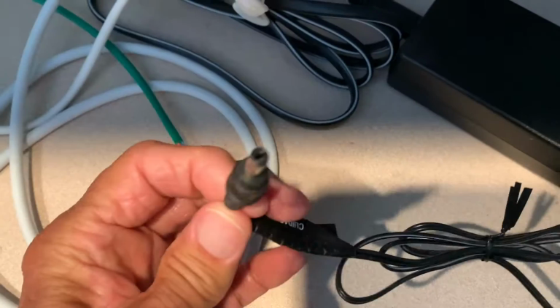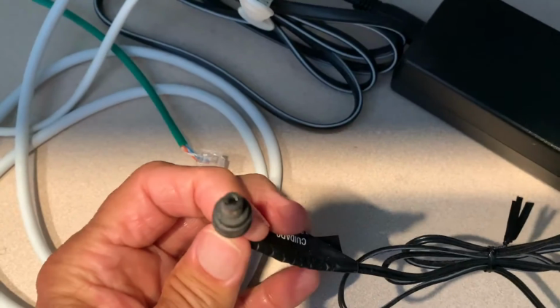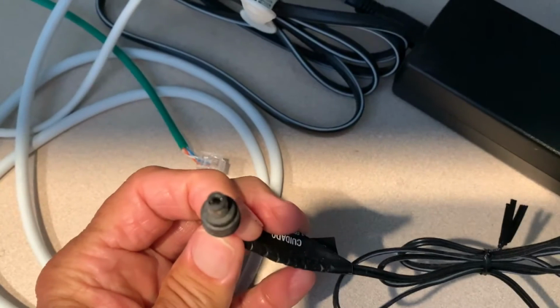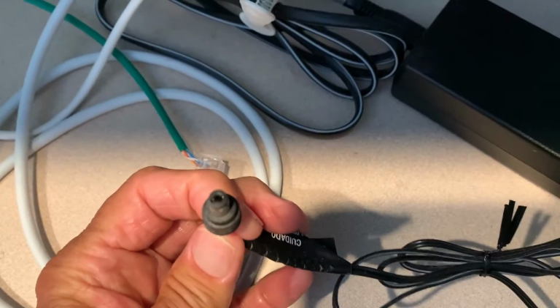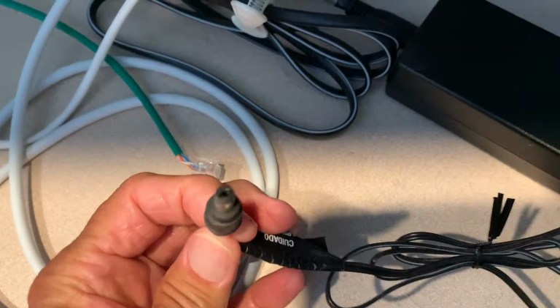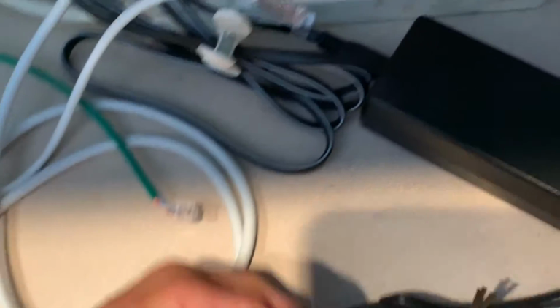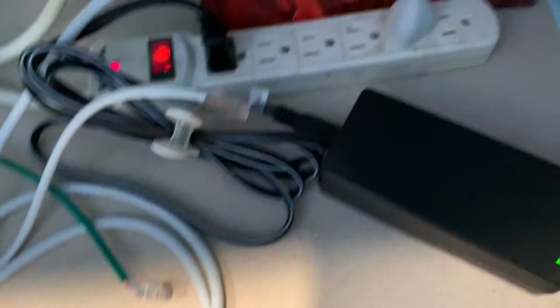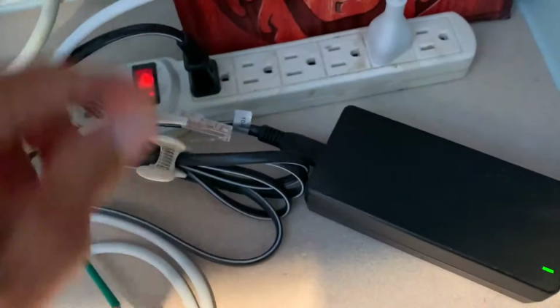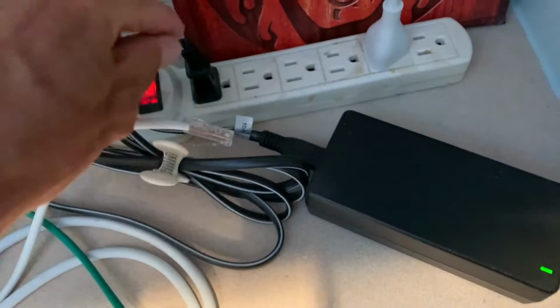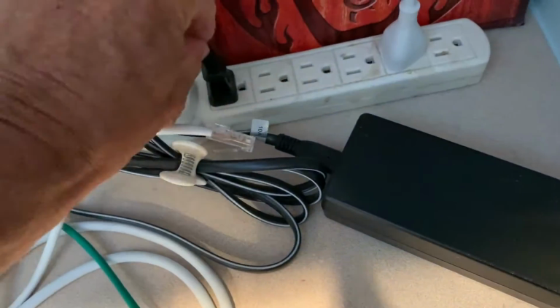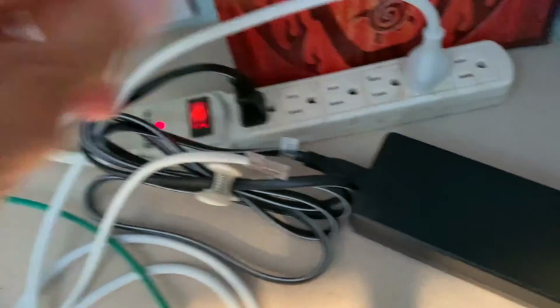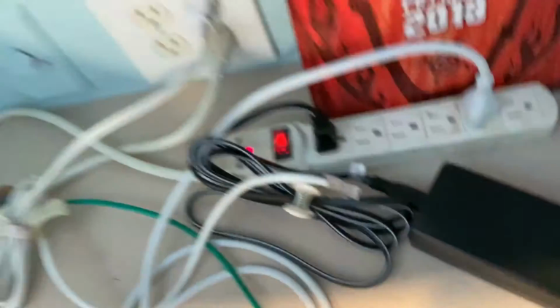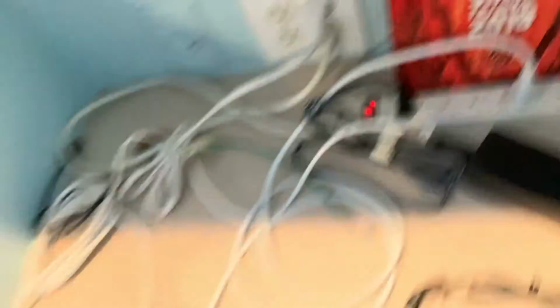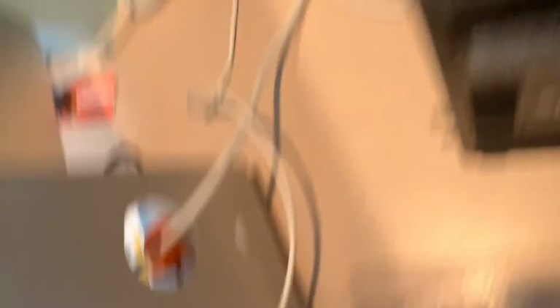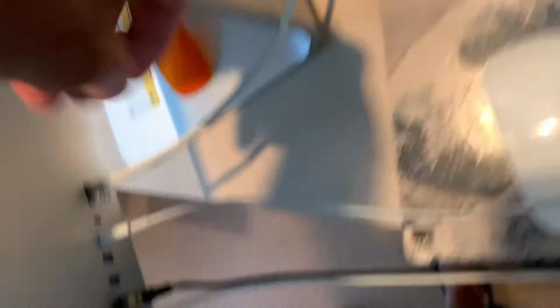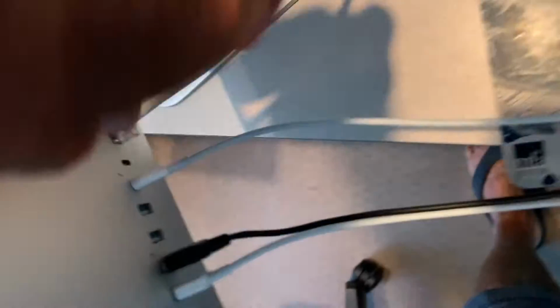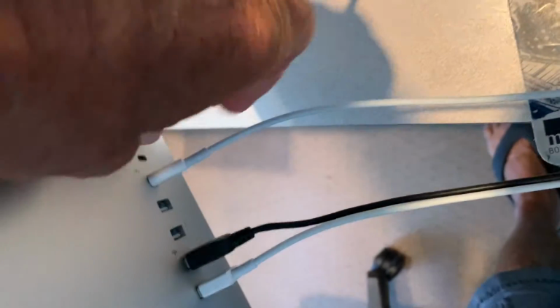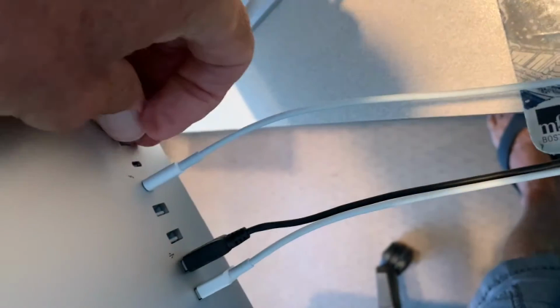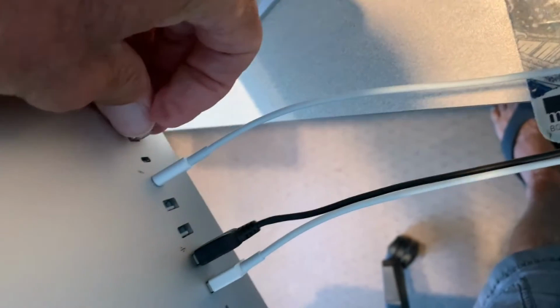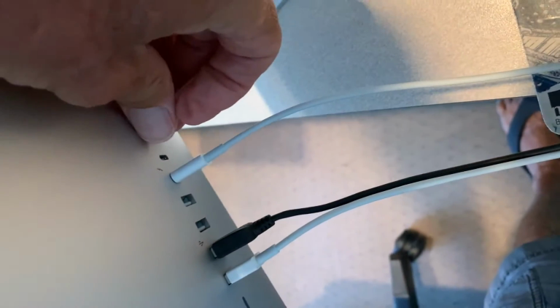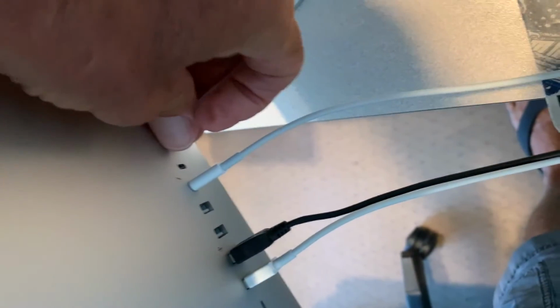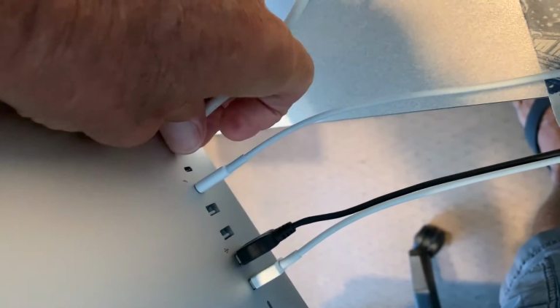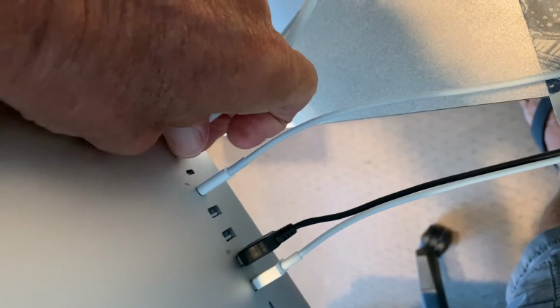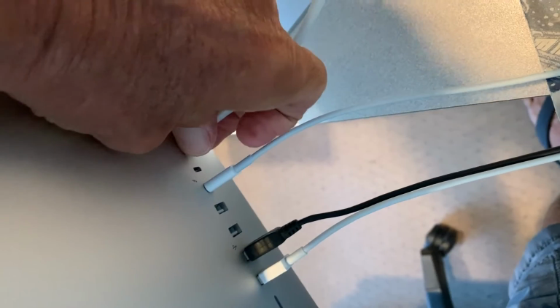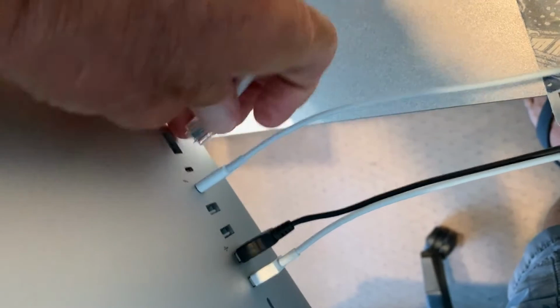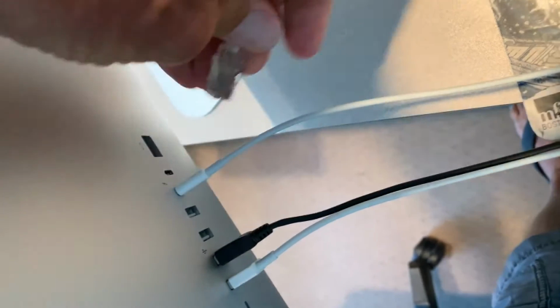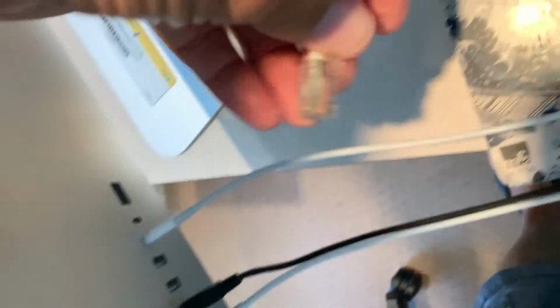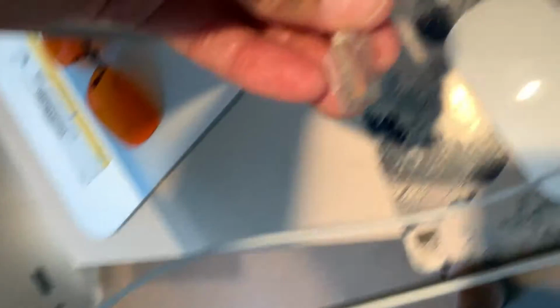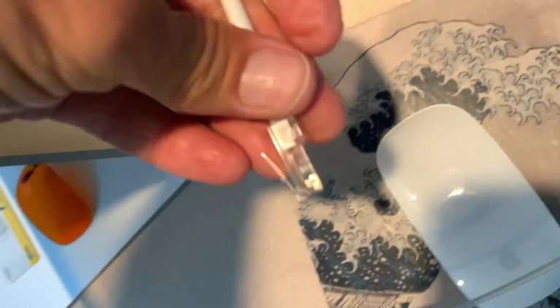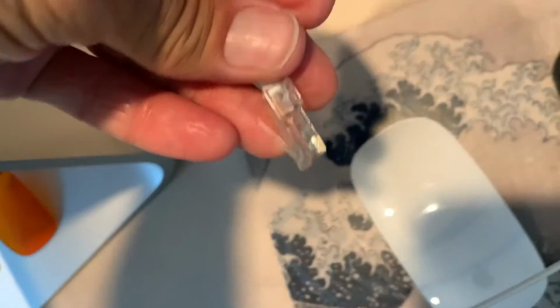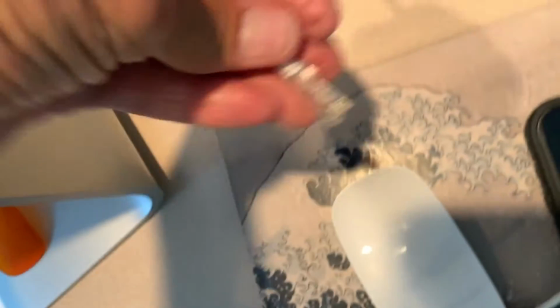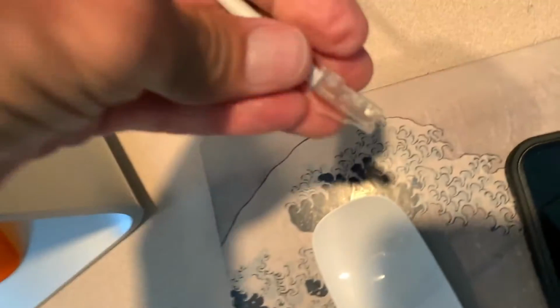This is the power cable — it's plugged in here. Over here is the Ethernet cable. I'll just show you how it works.